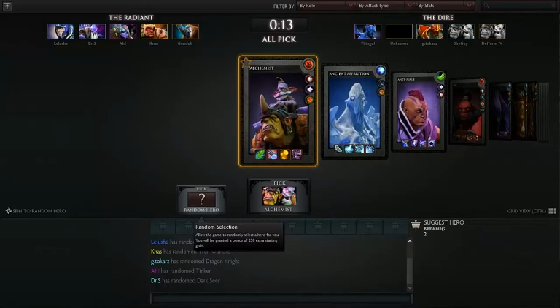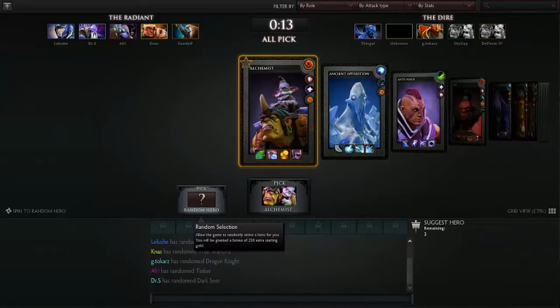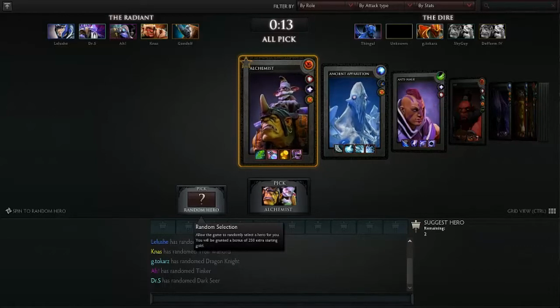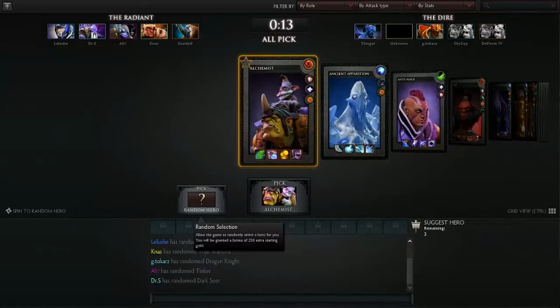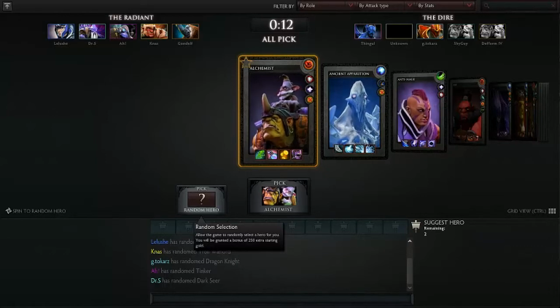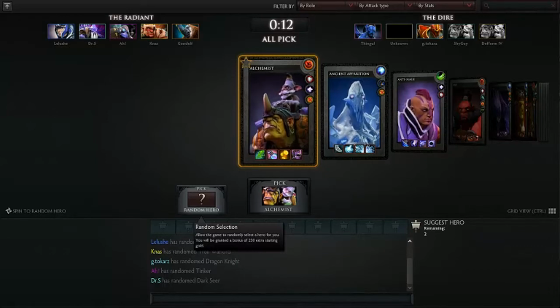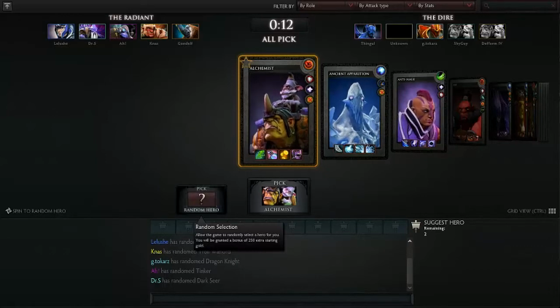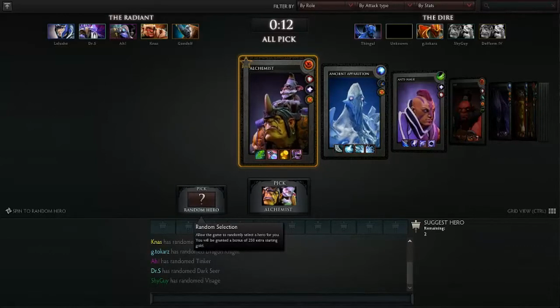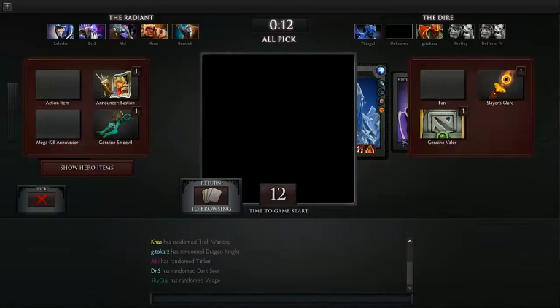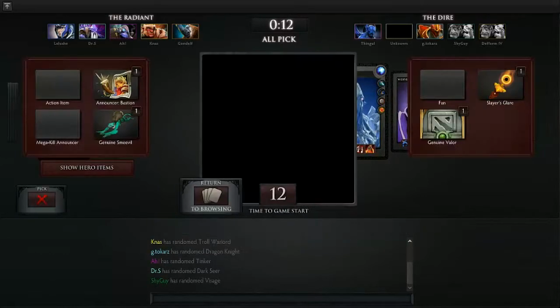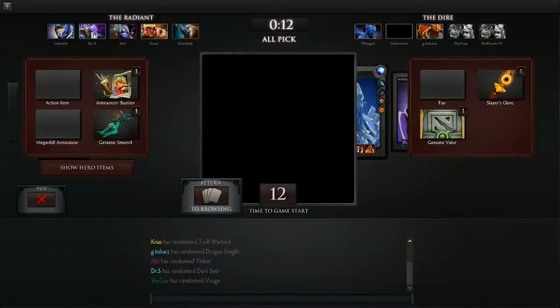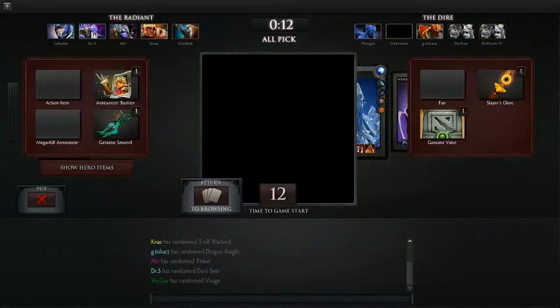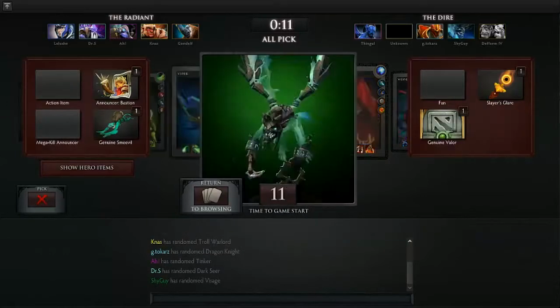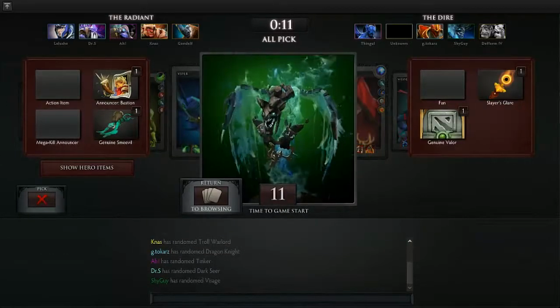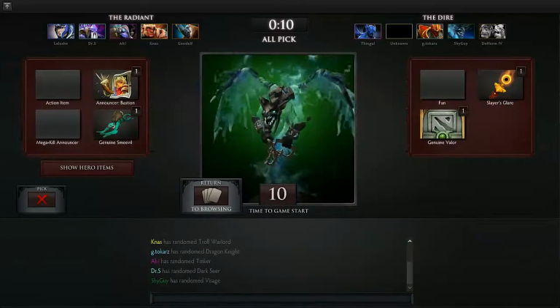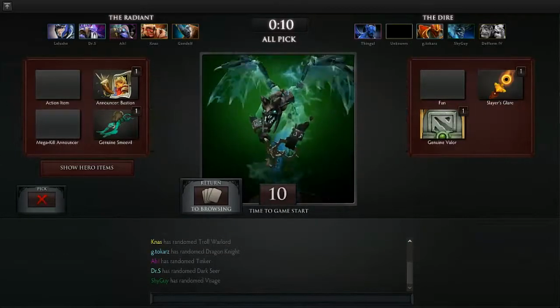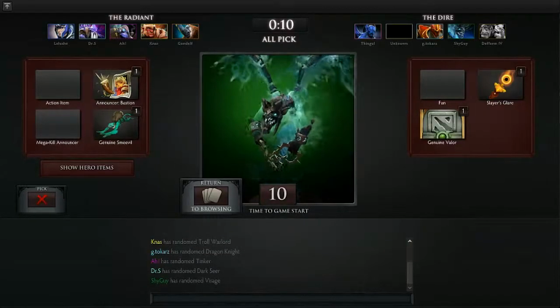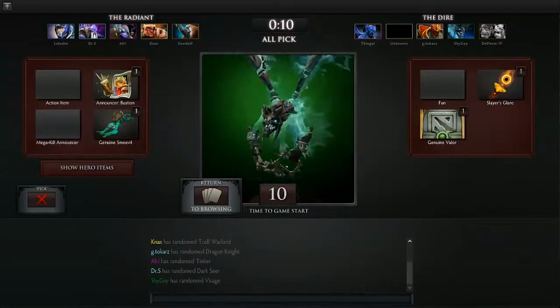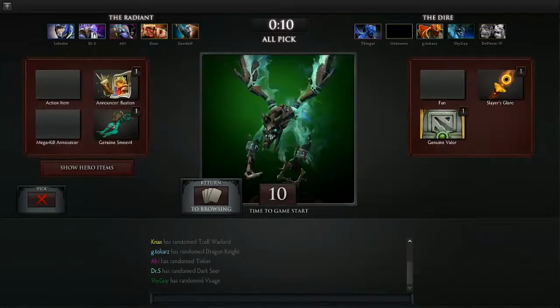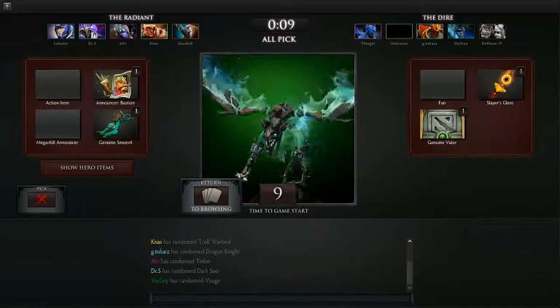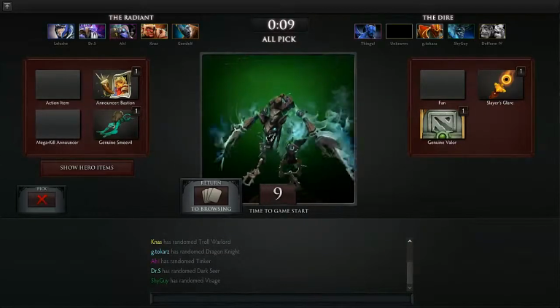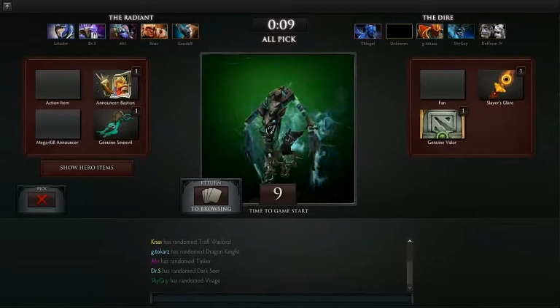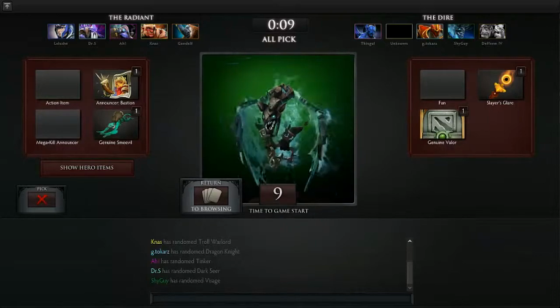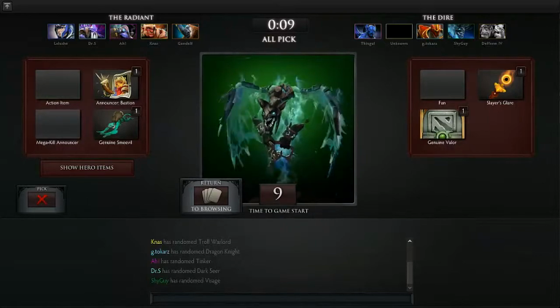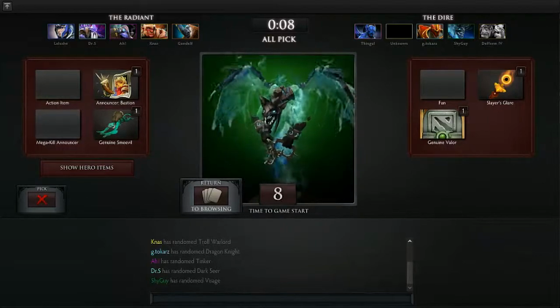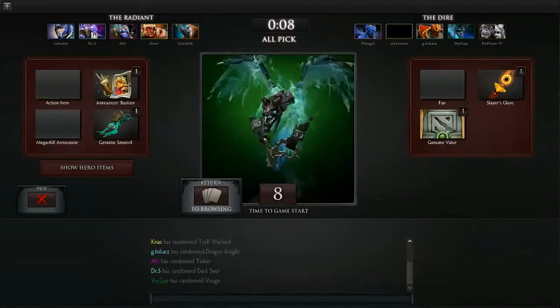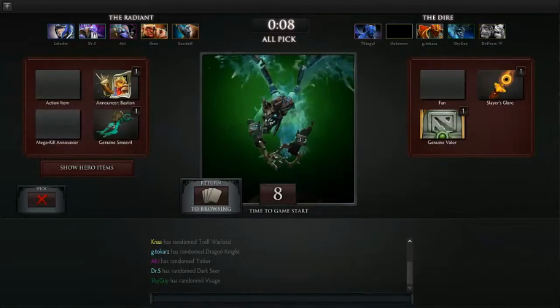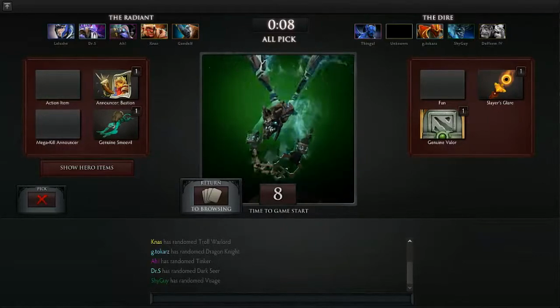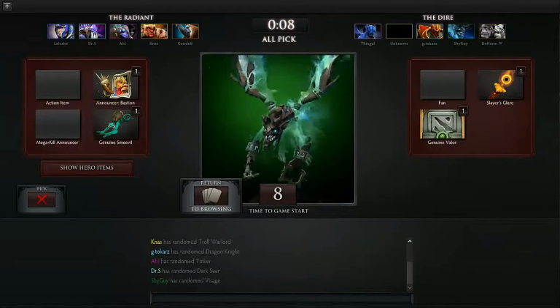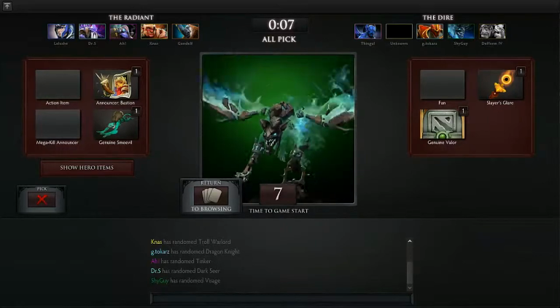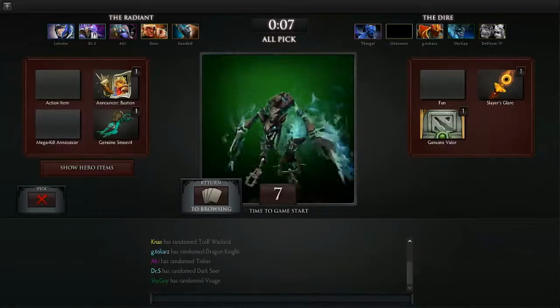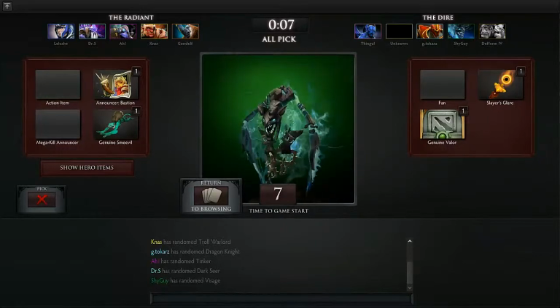I'm going to go random hero for obvious reasons — I get a bit more gold — and I get Visage.